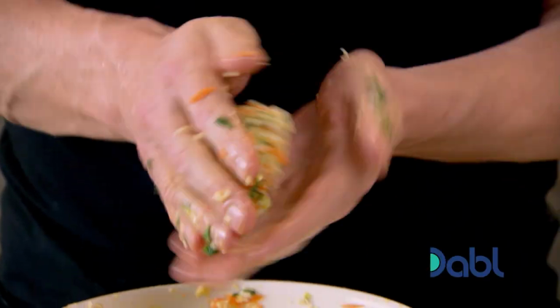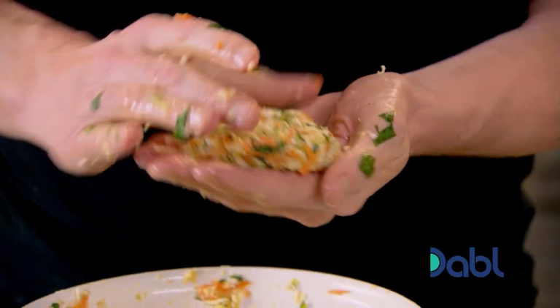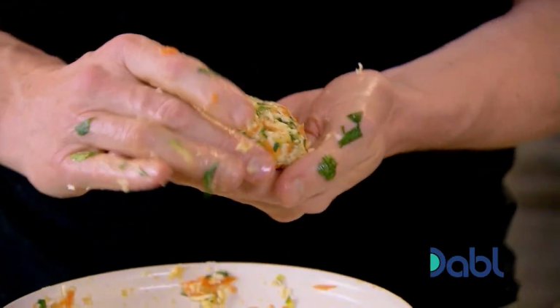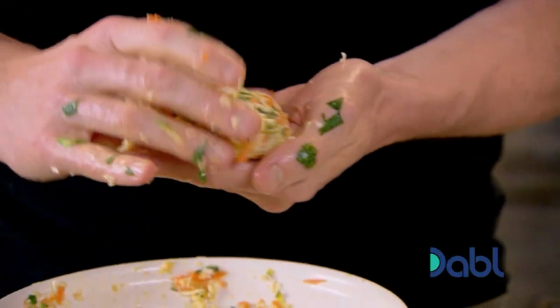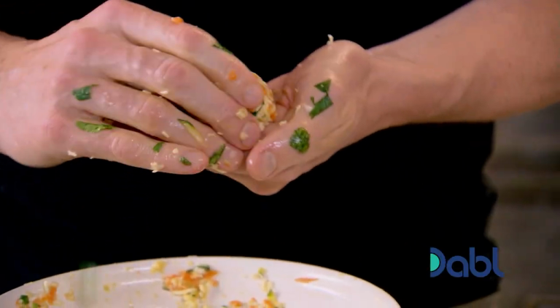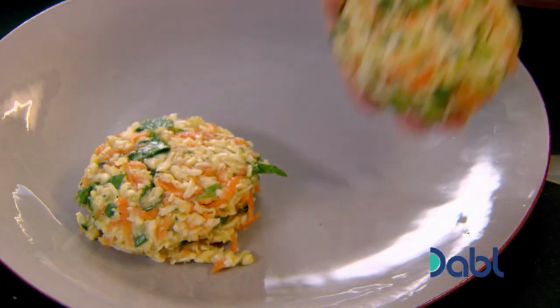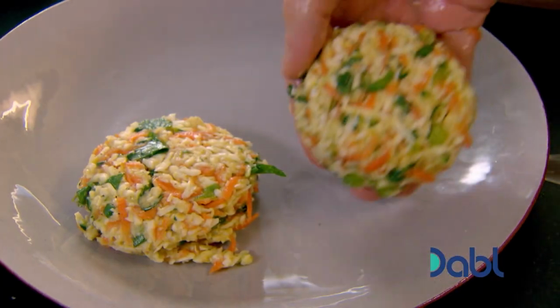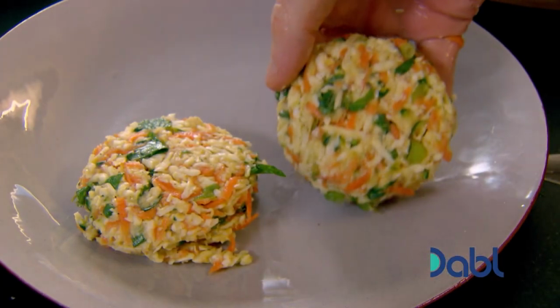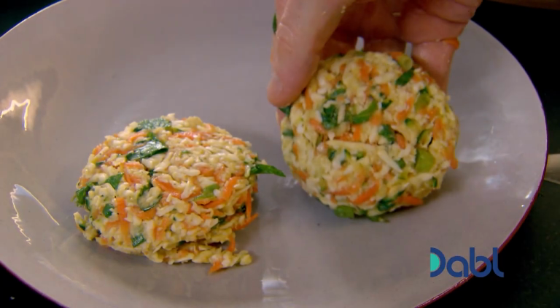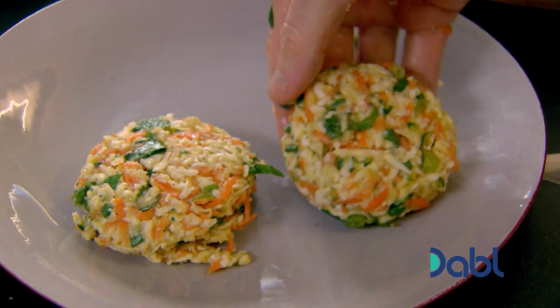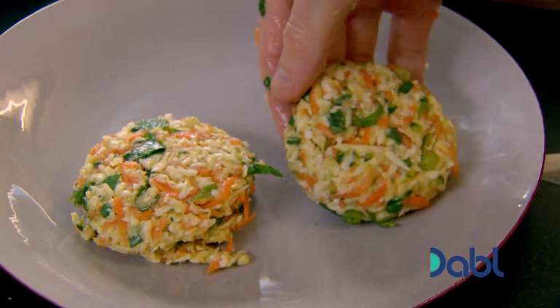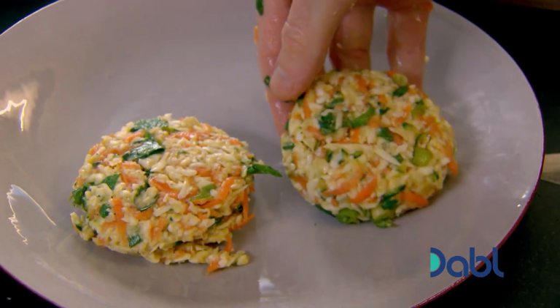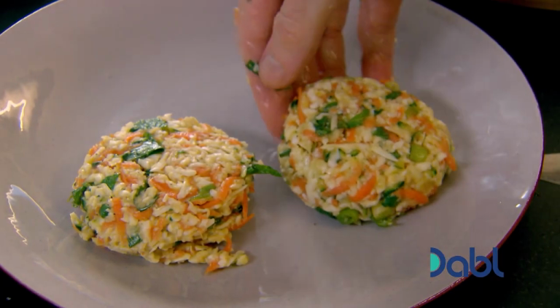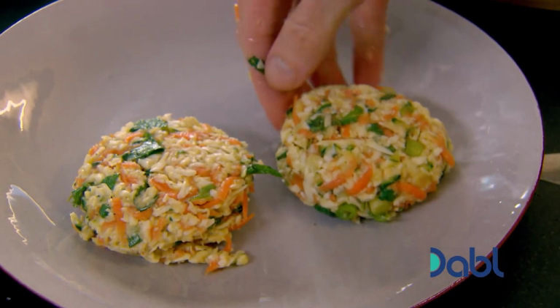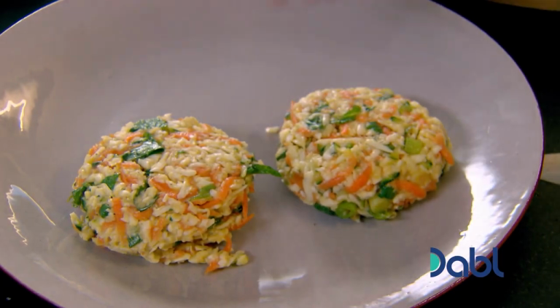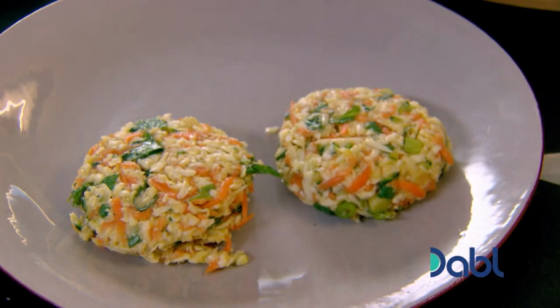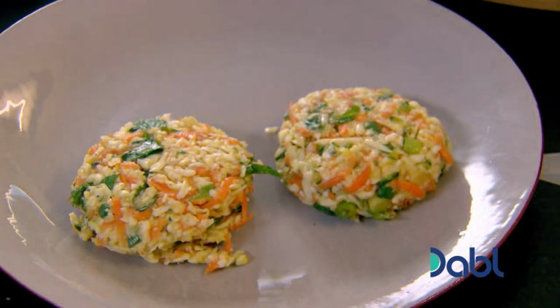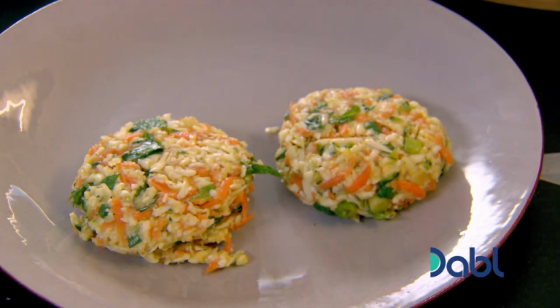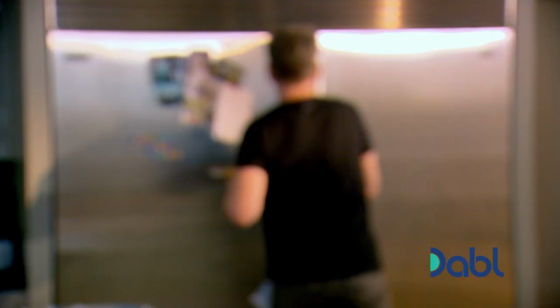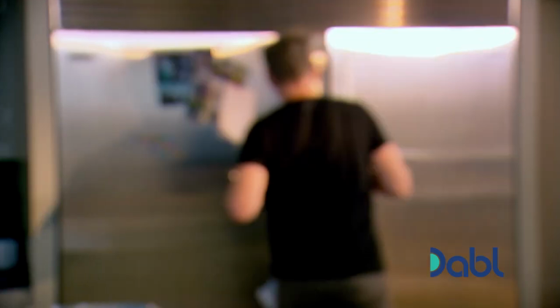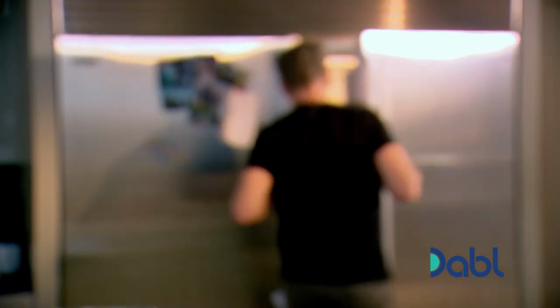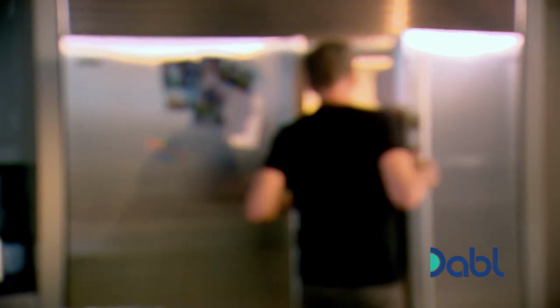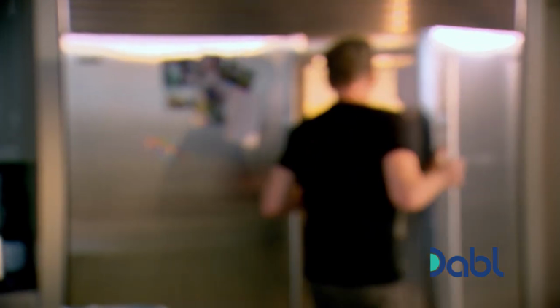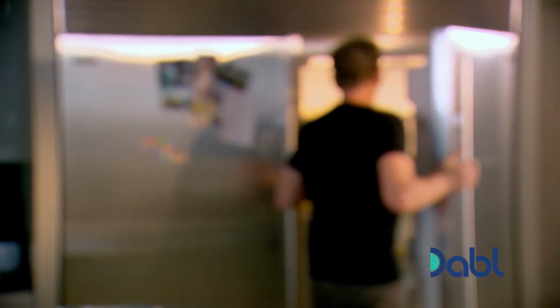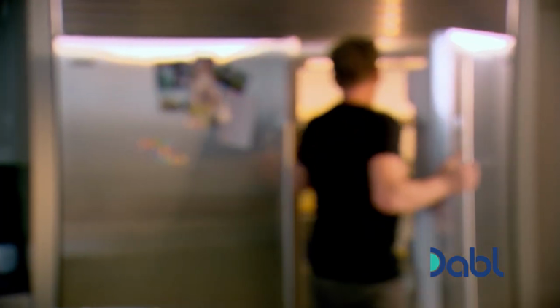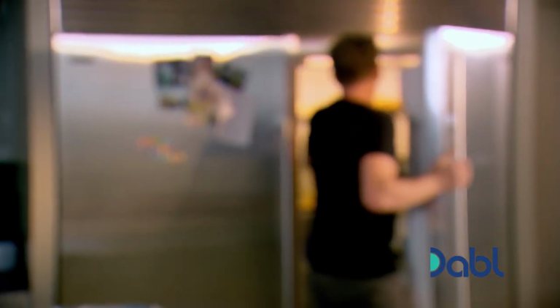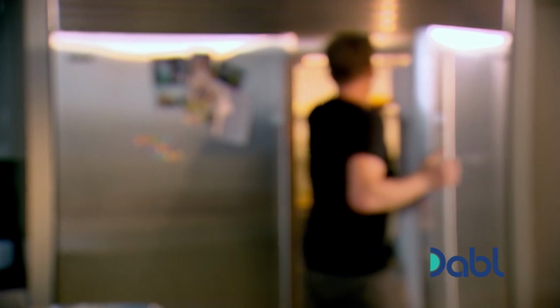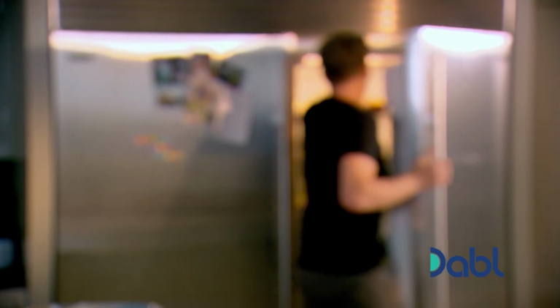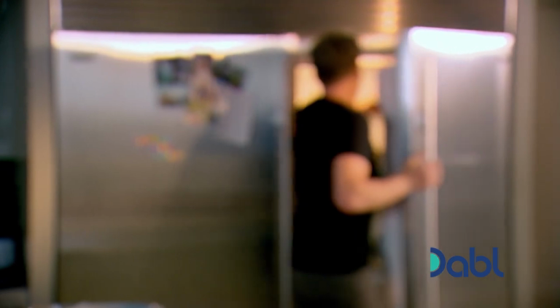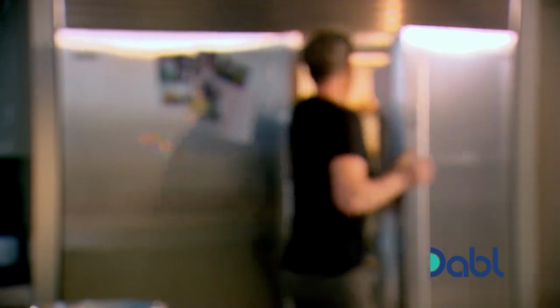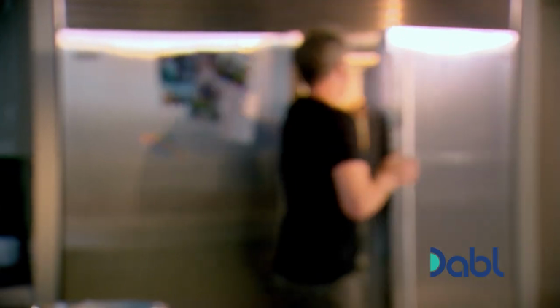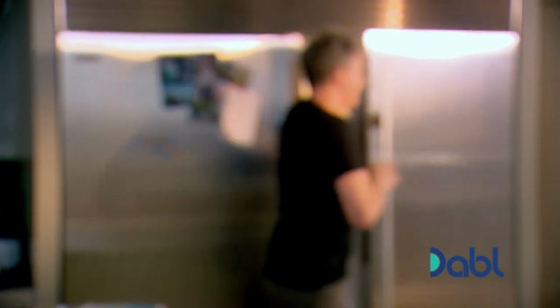To get your cakes firm and ready for frying, put them into the fridge uncovered for 25 minutes.